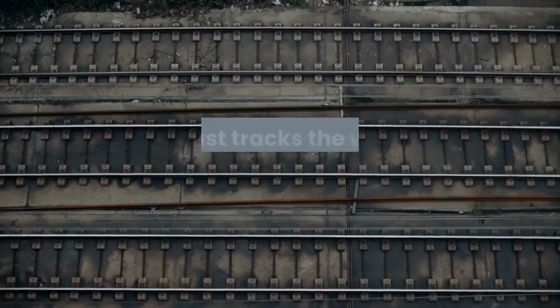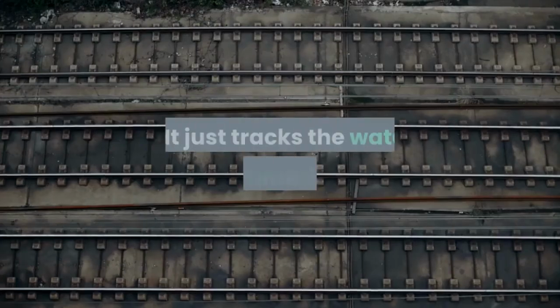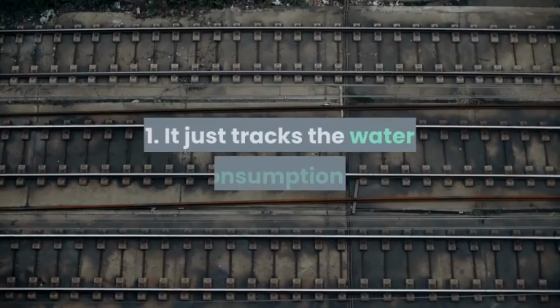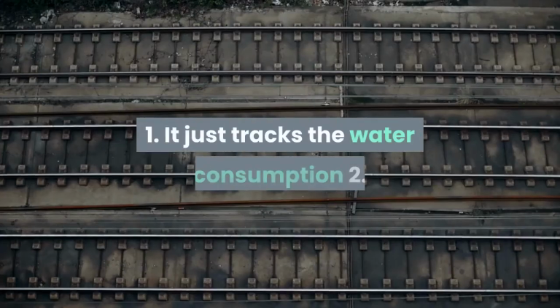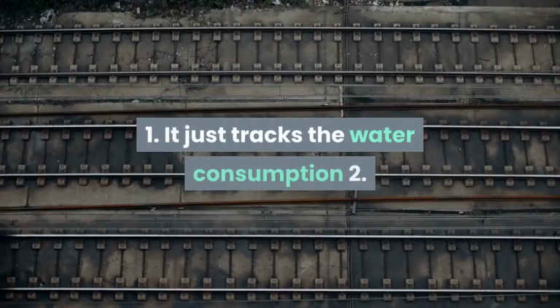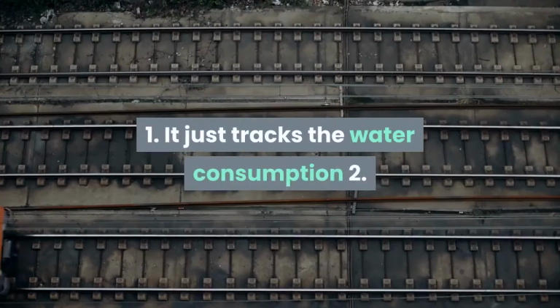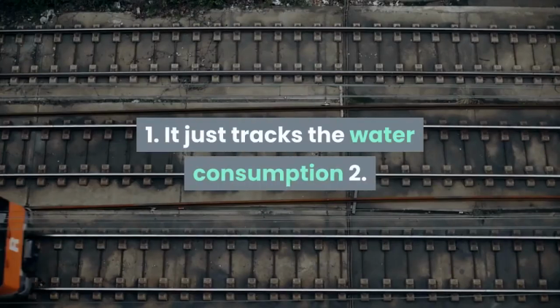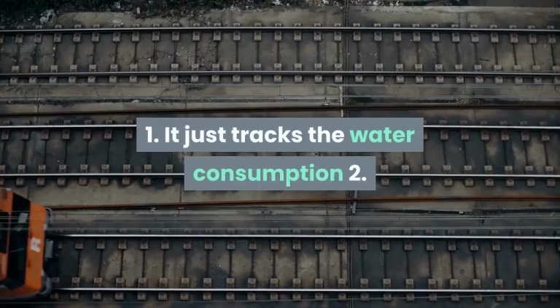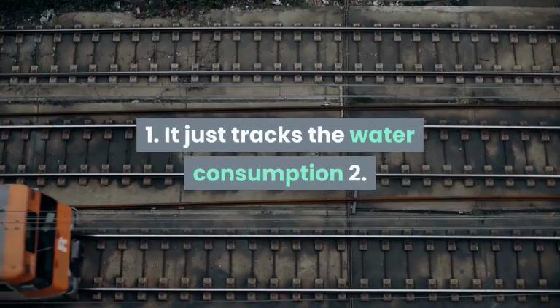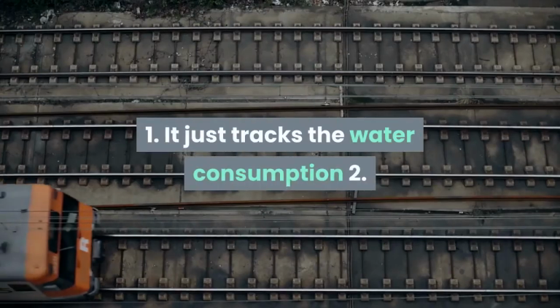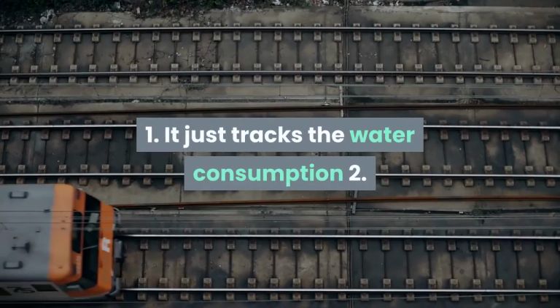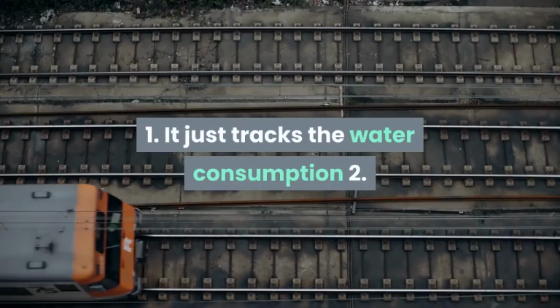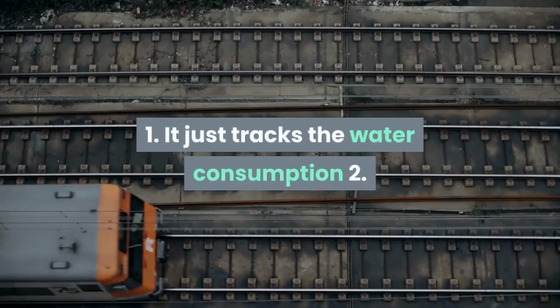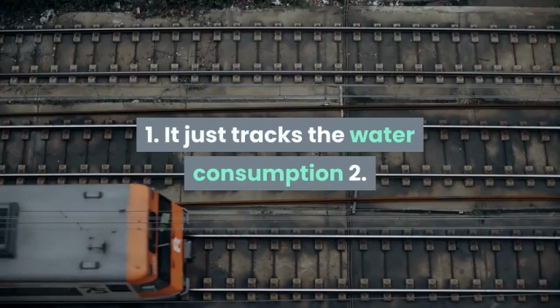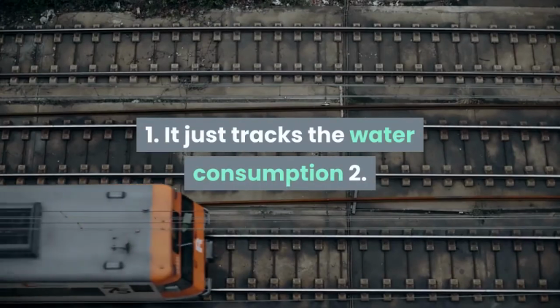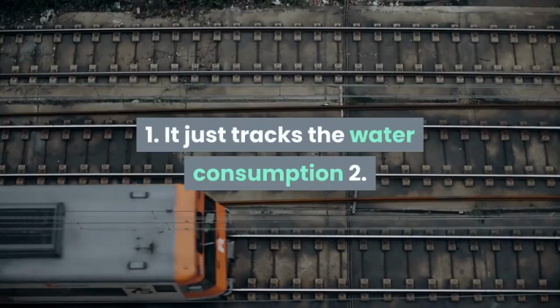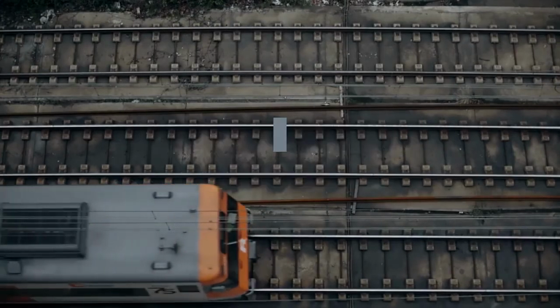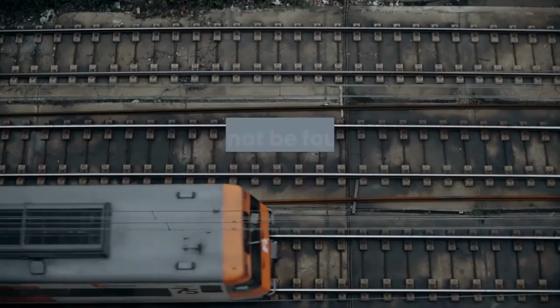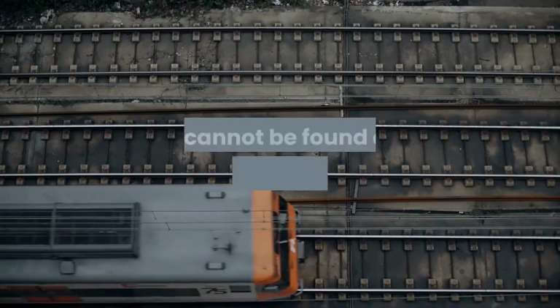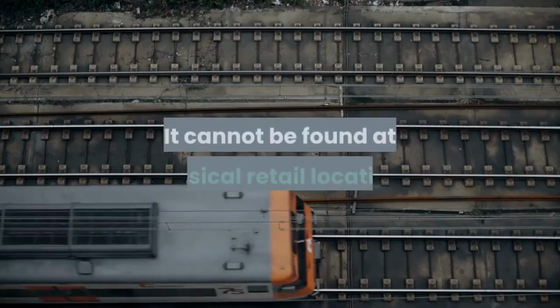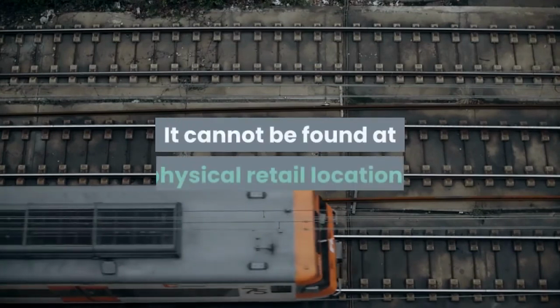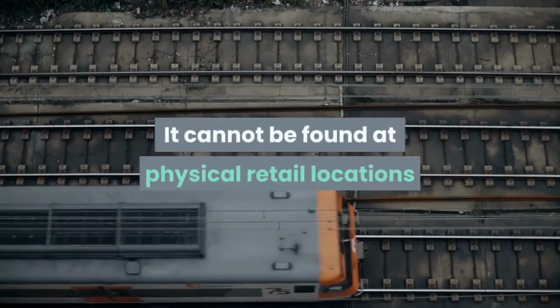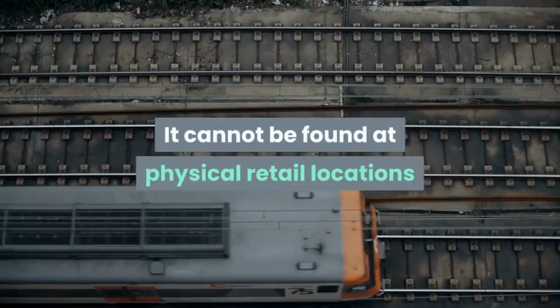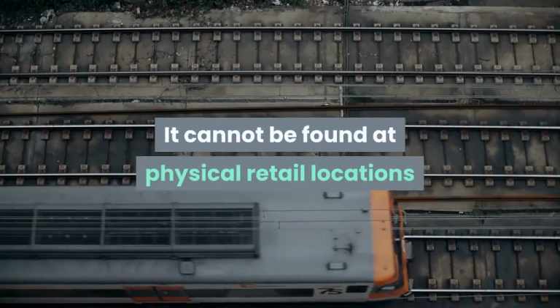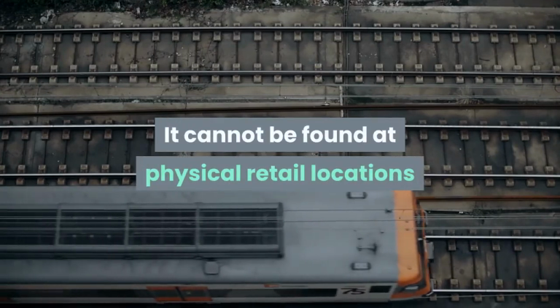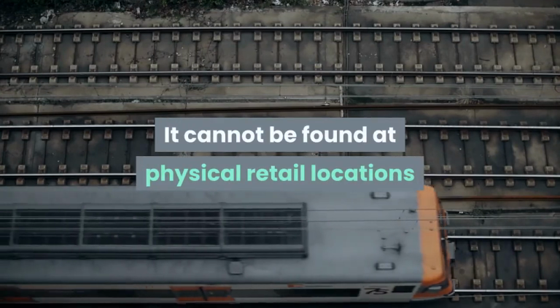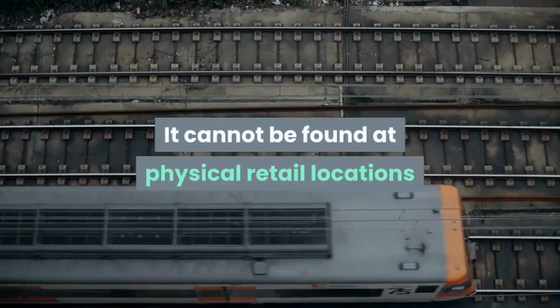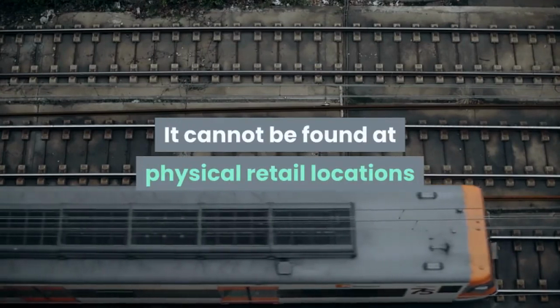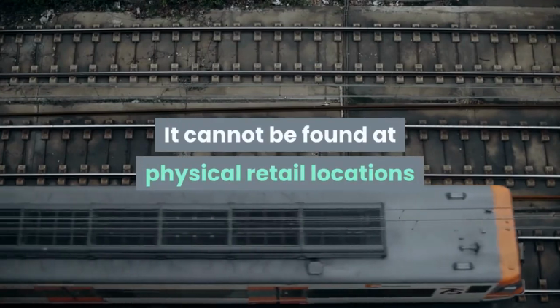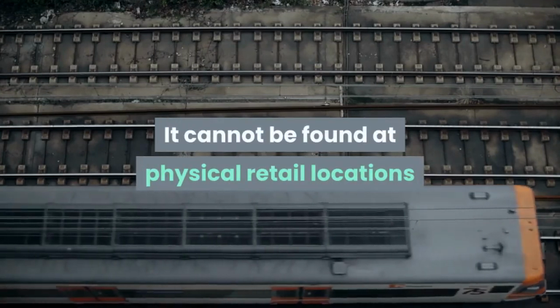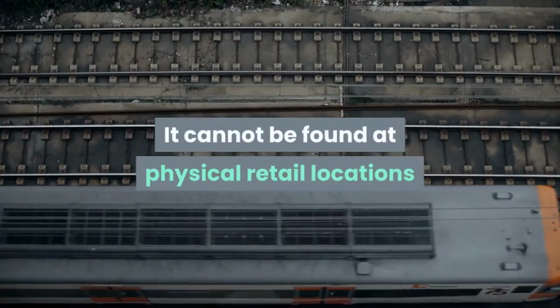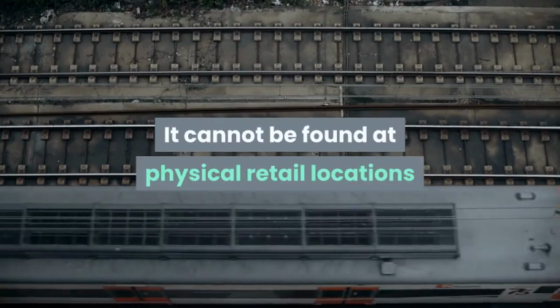Disadvantages: one, it only tracks water consumption; and two, it cannot be found at physical retail locations.